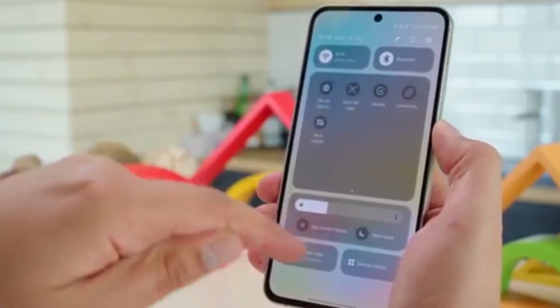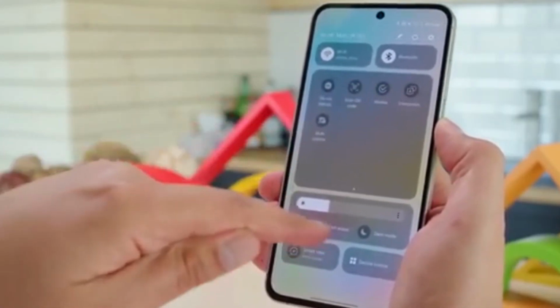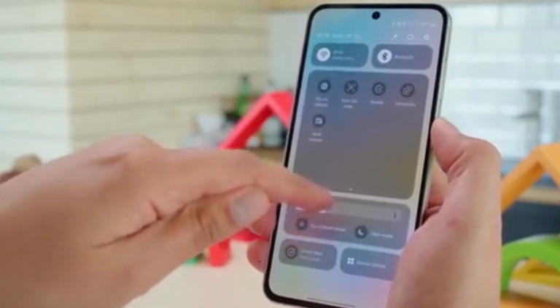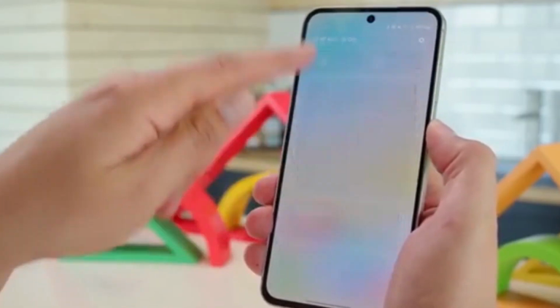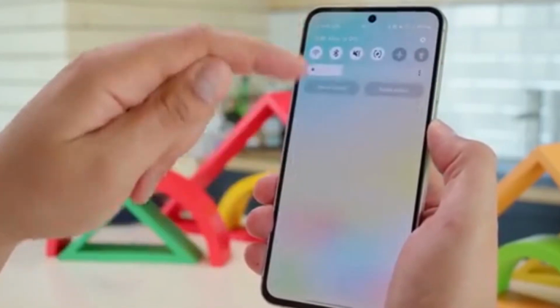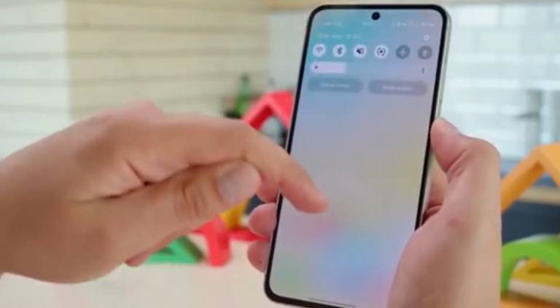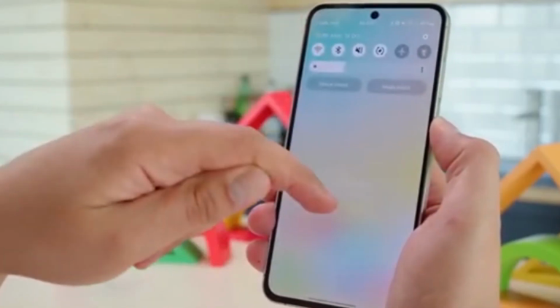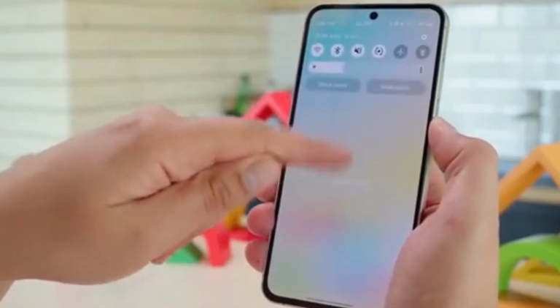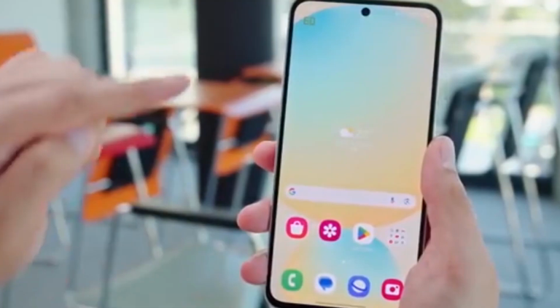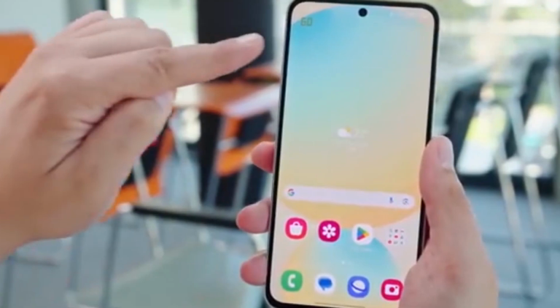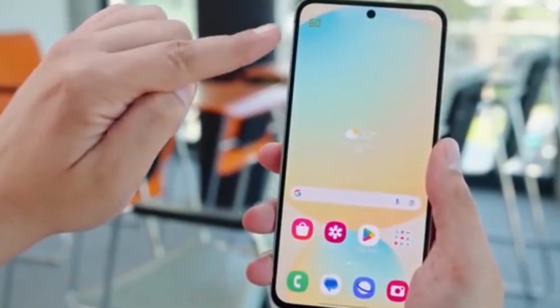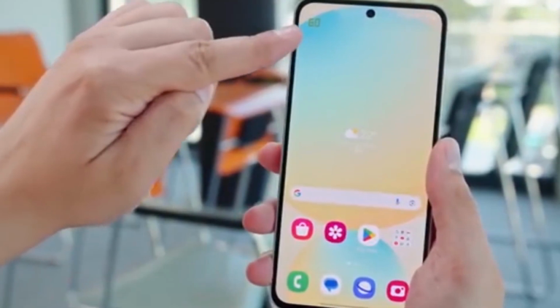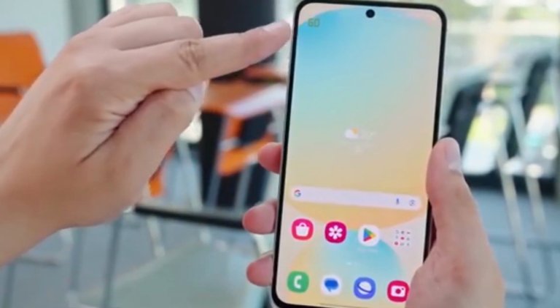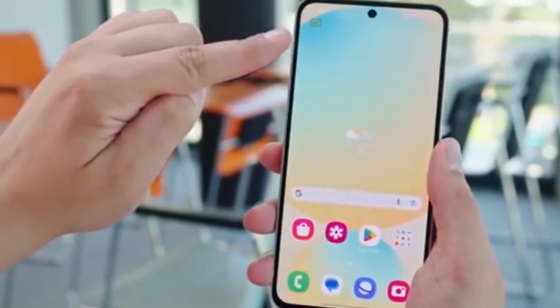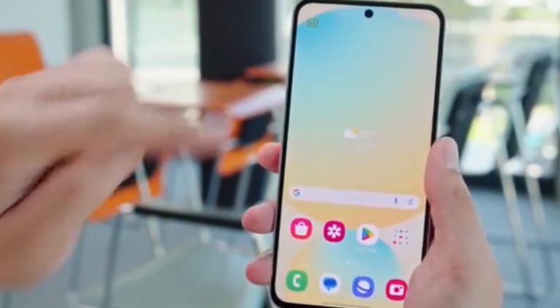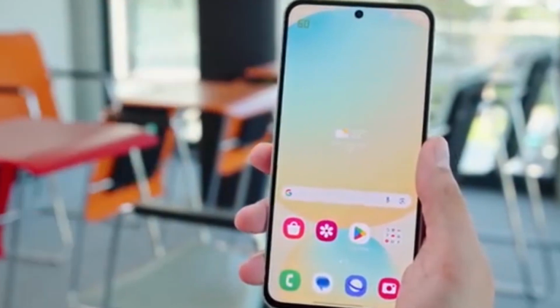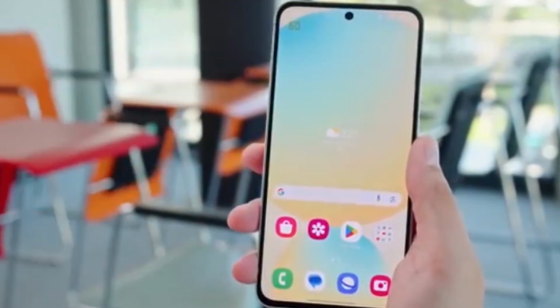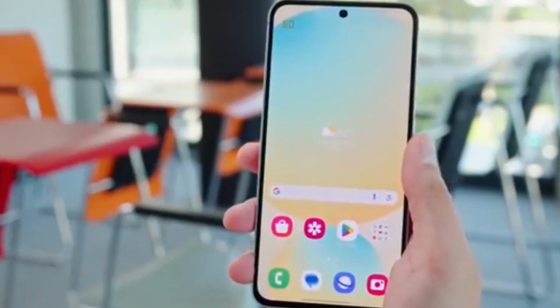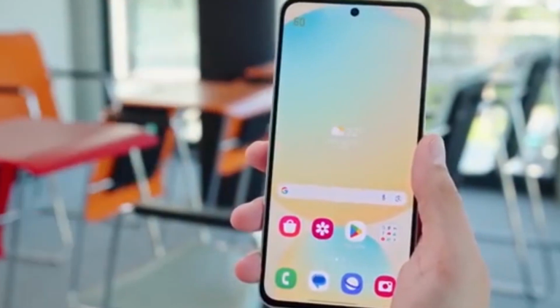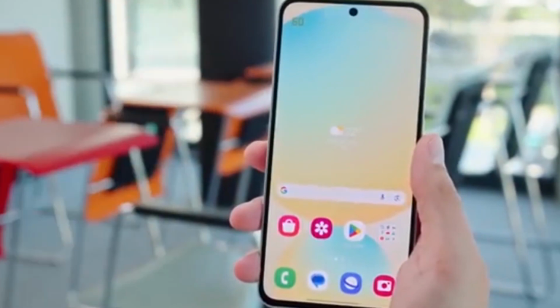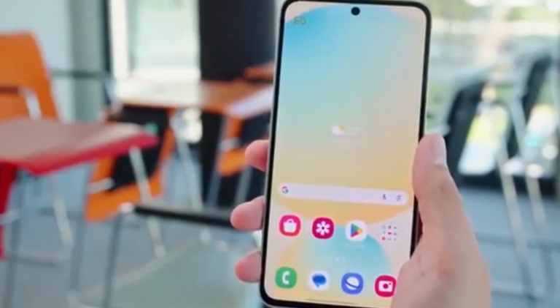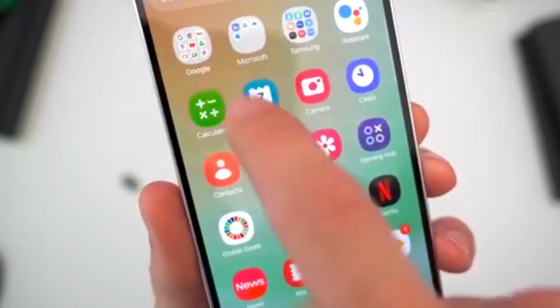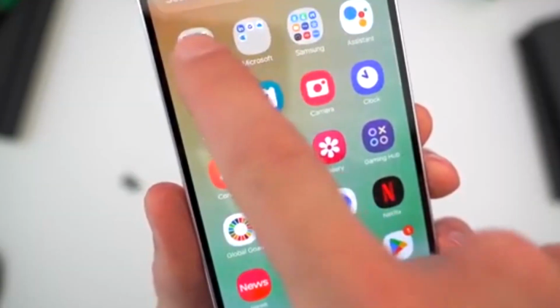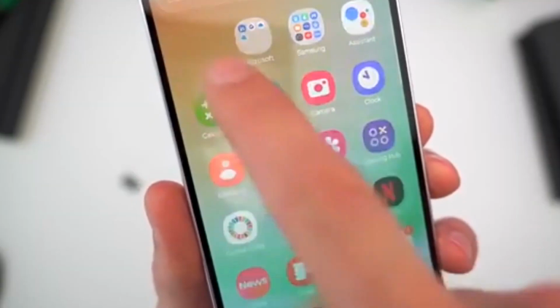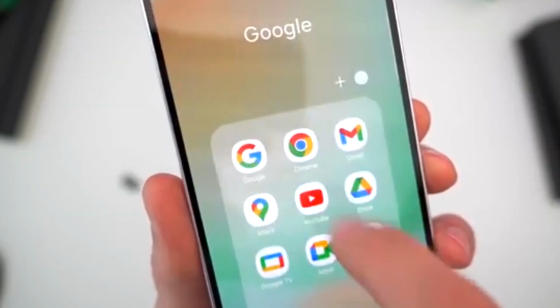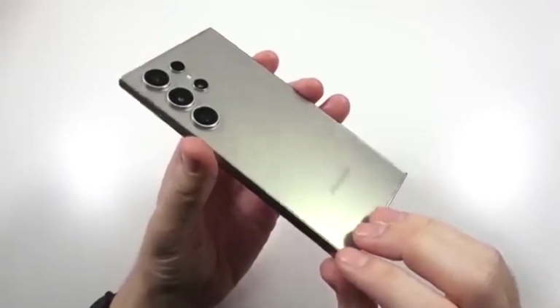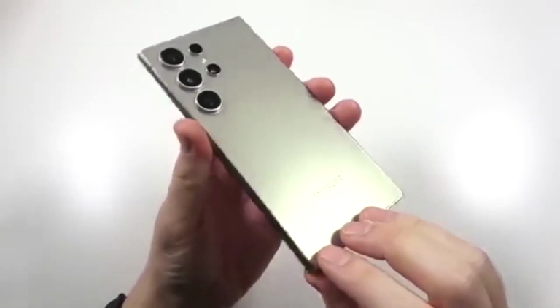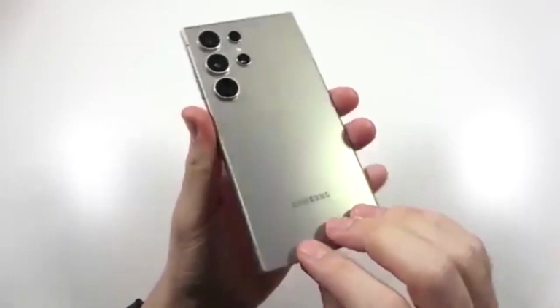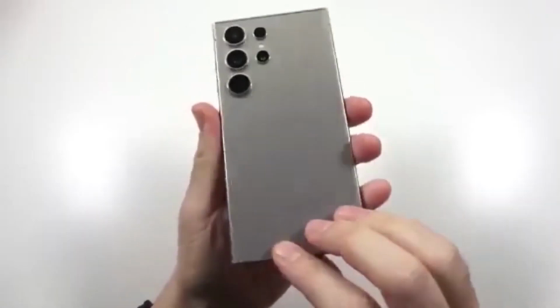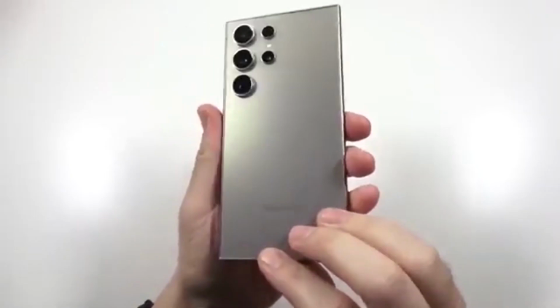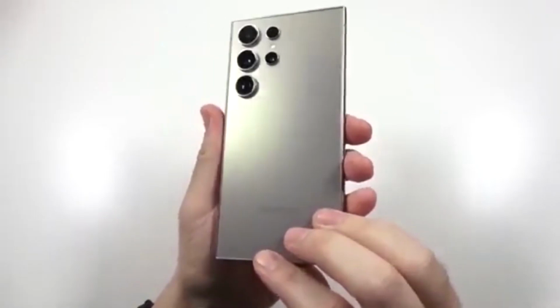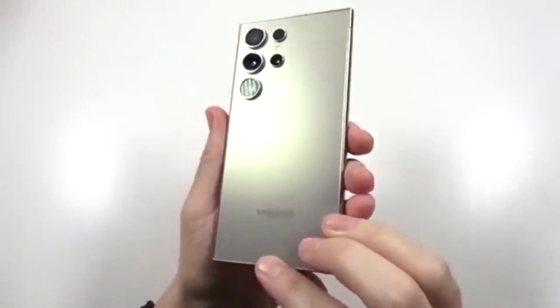Connected ecosystem: One UI 8 will enhance how your phone works with Samsung TVs, tablets, watches, and more.